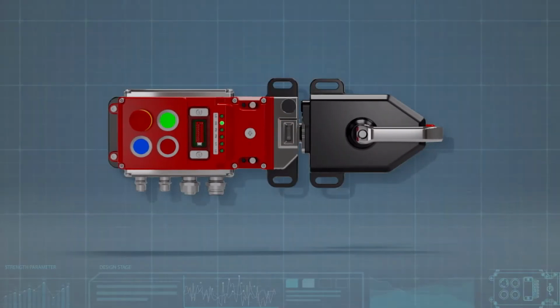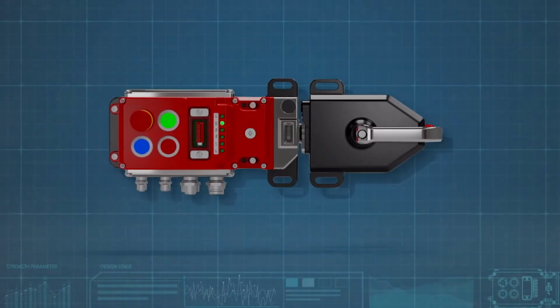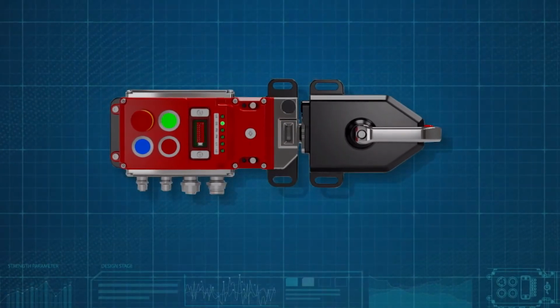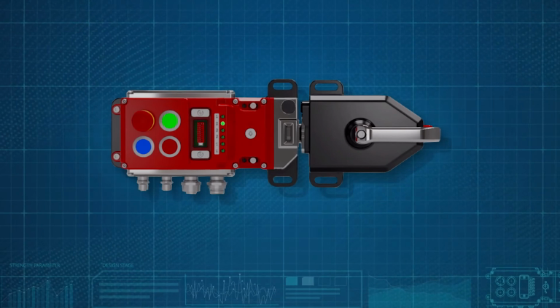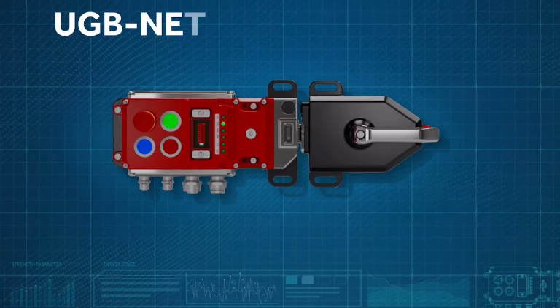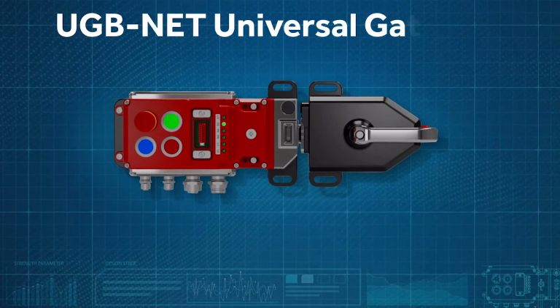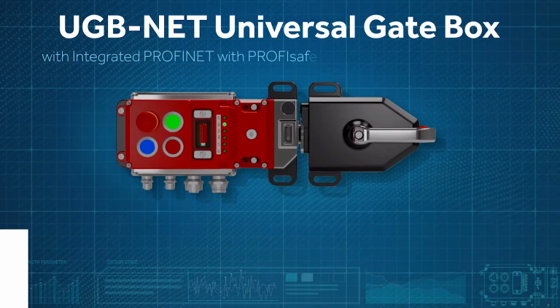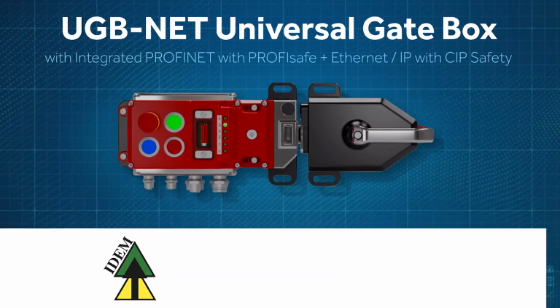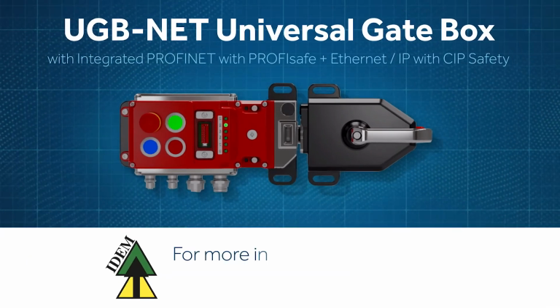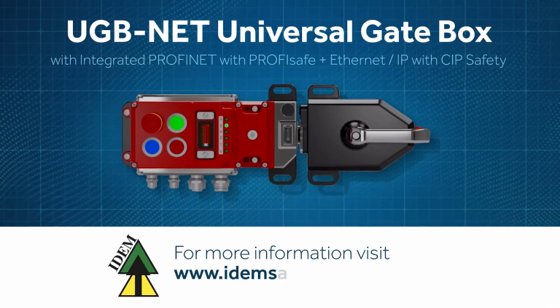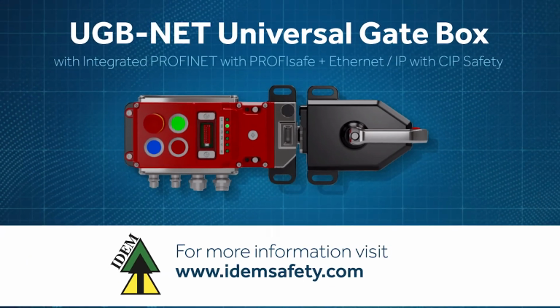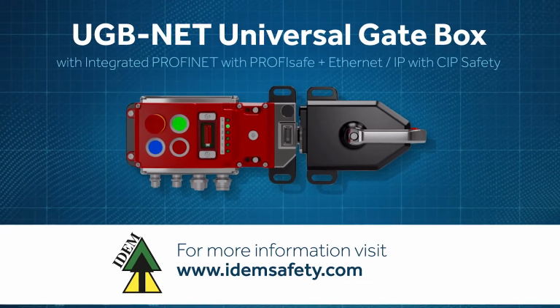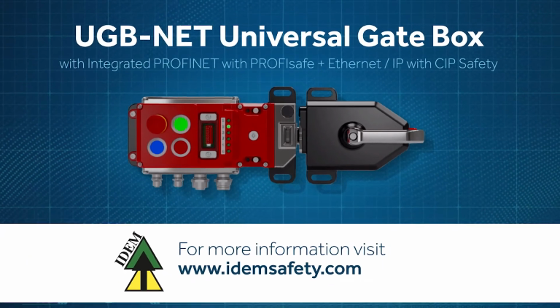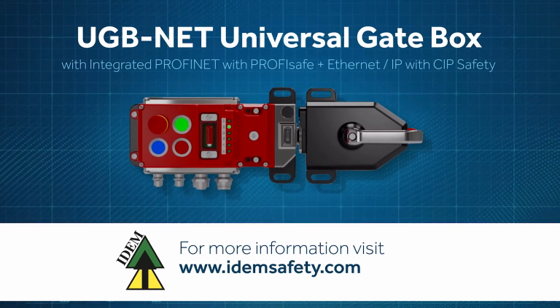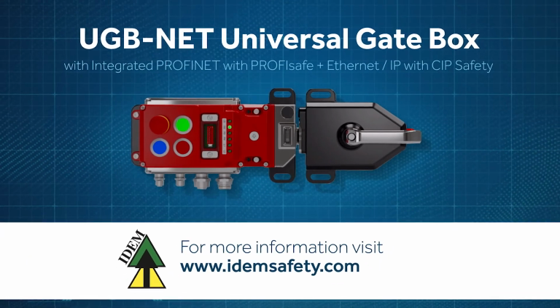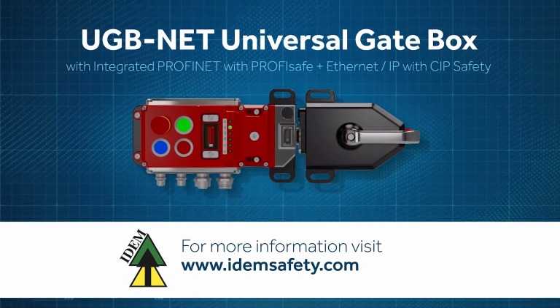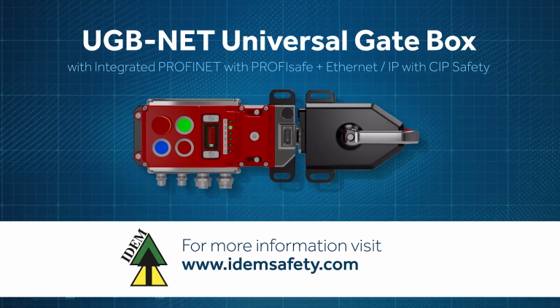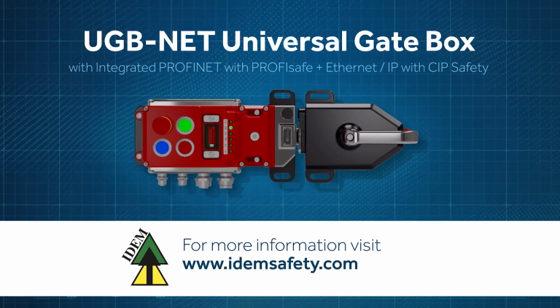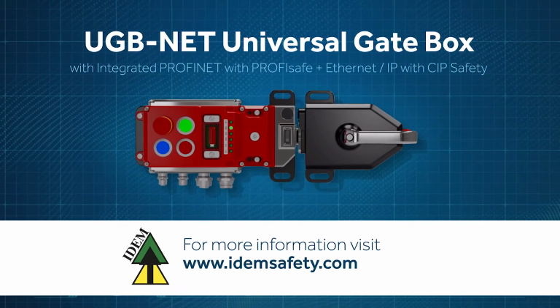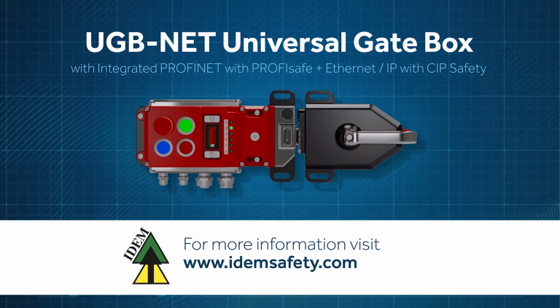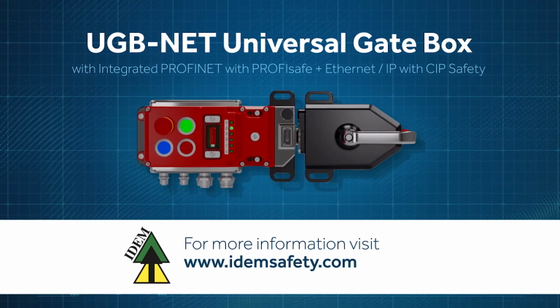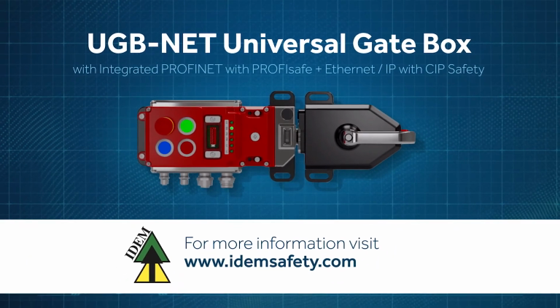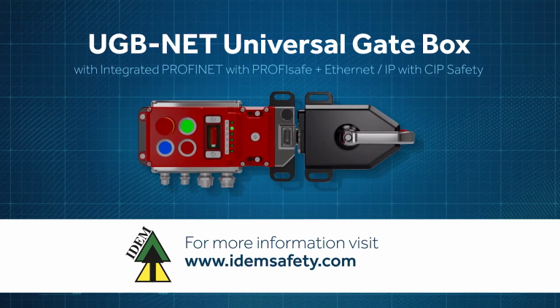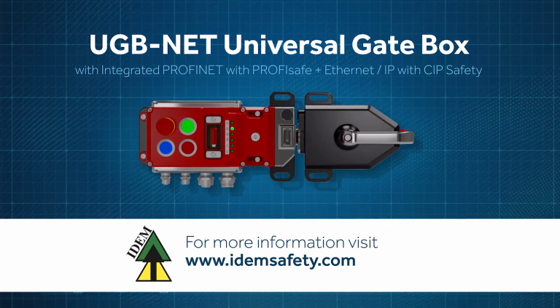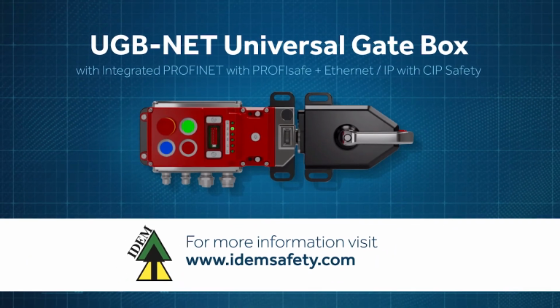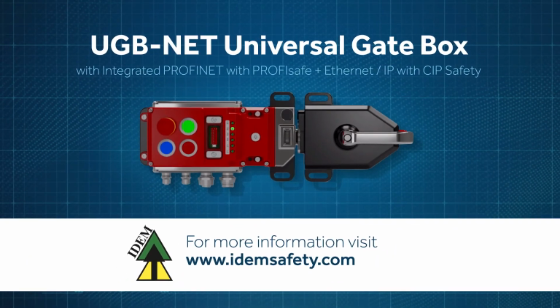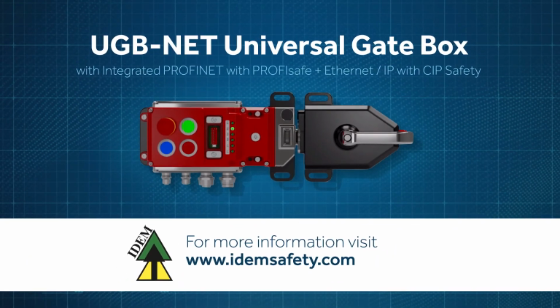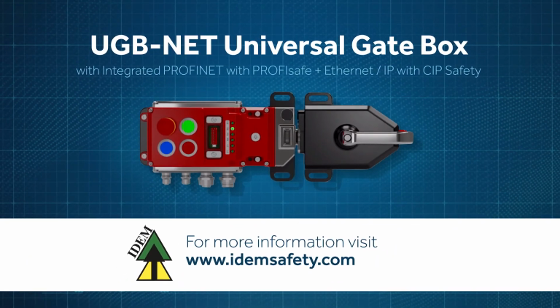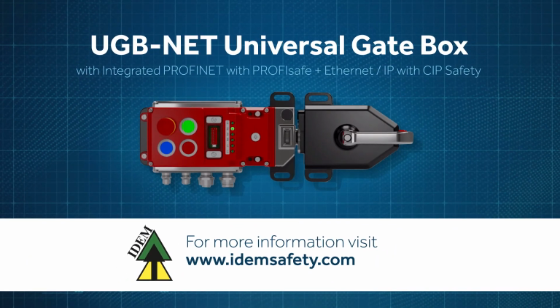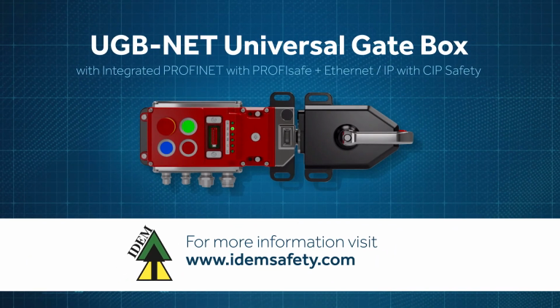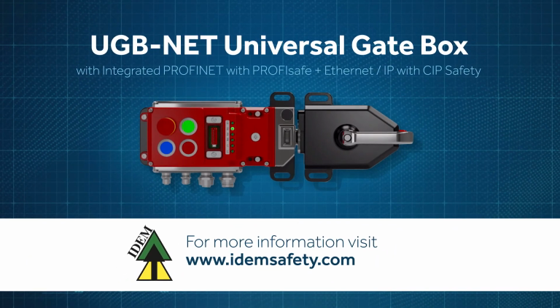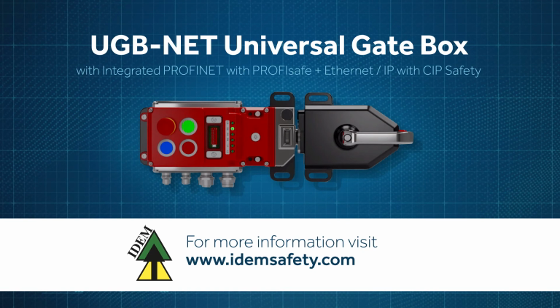For more information, visit idemsafety.com.